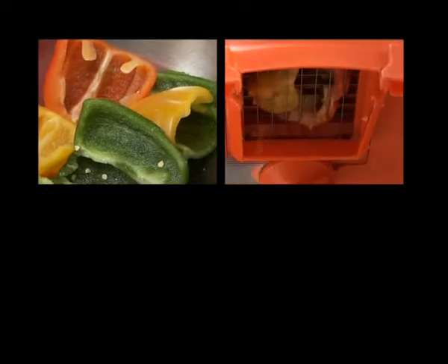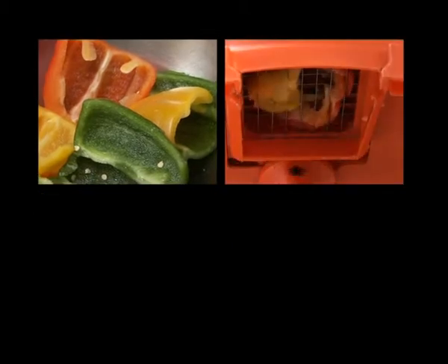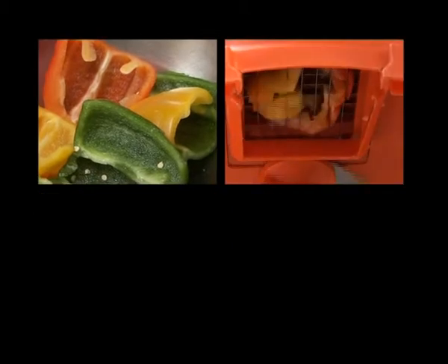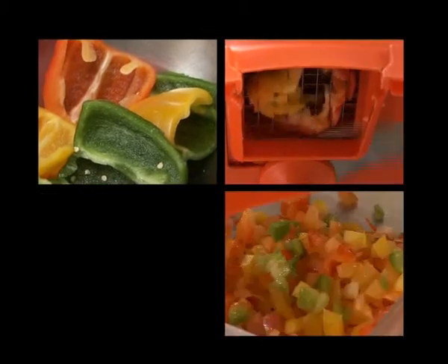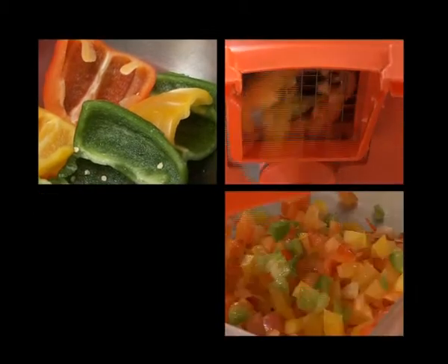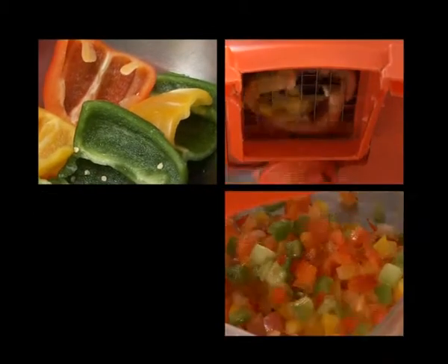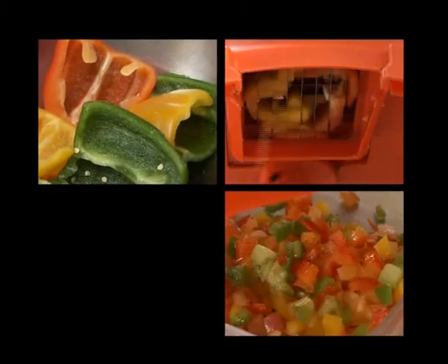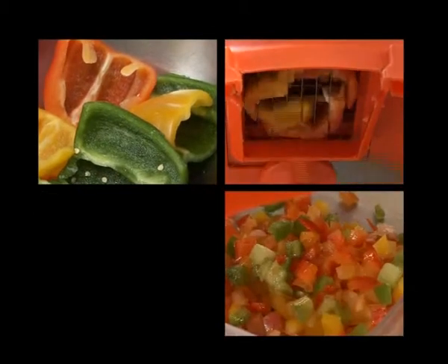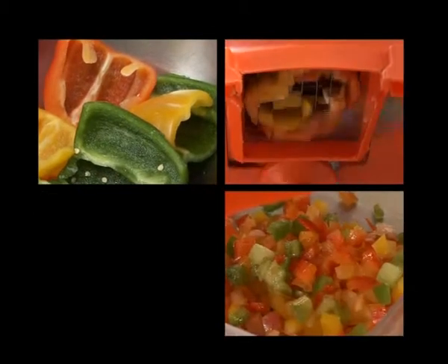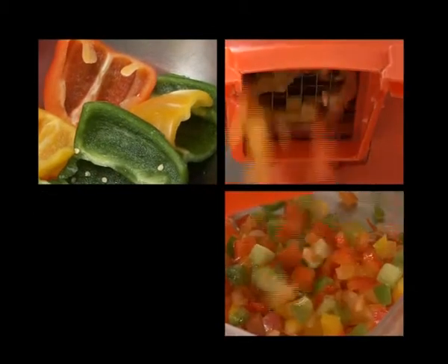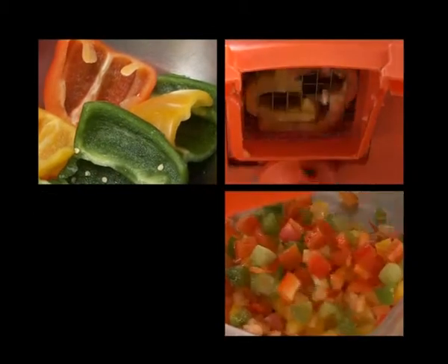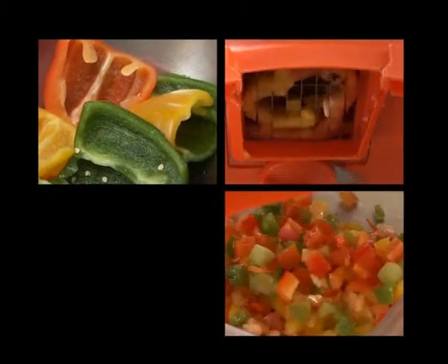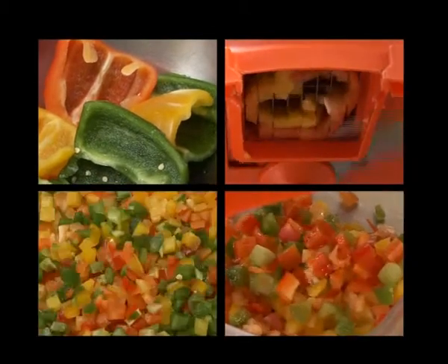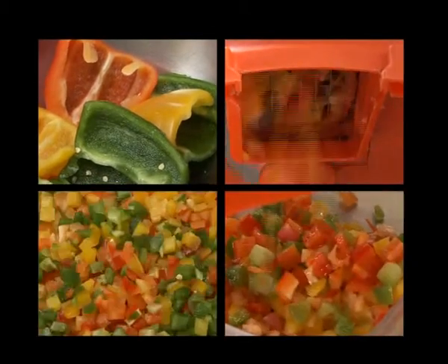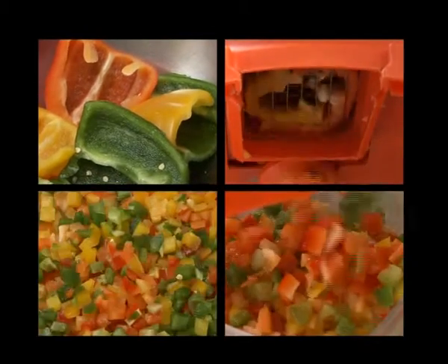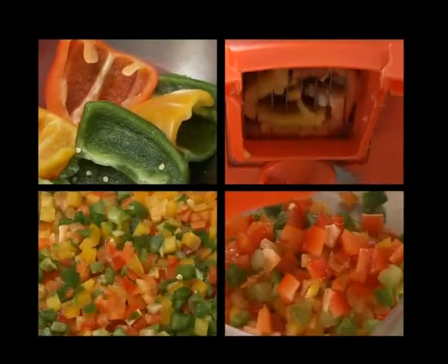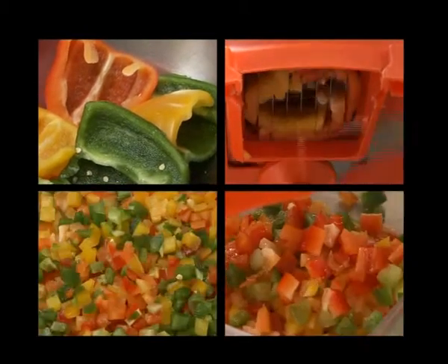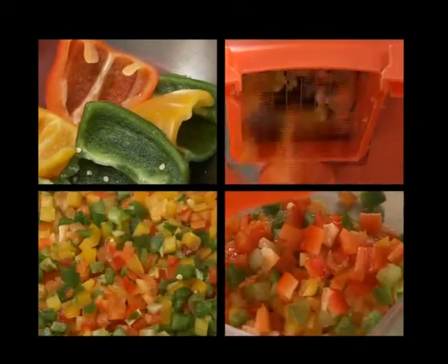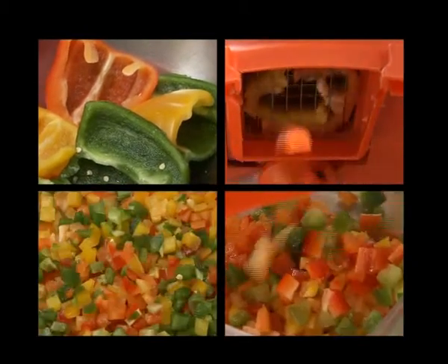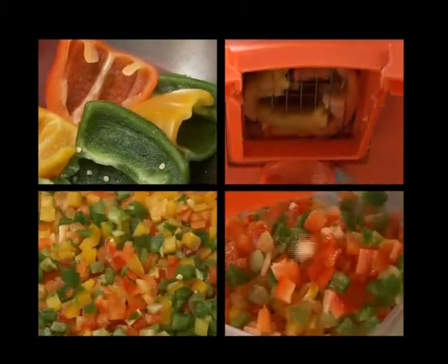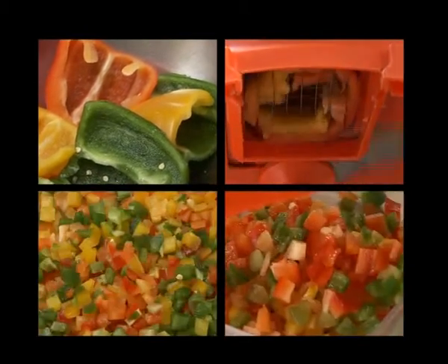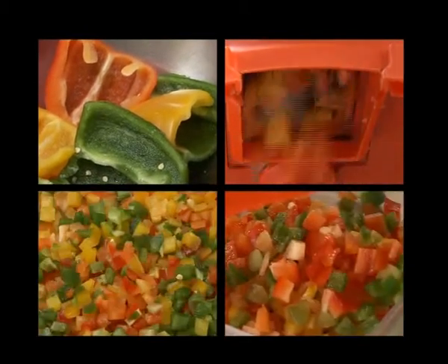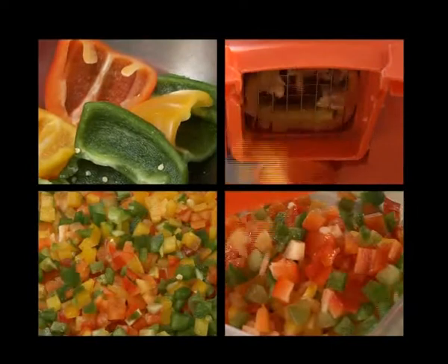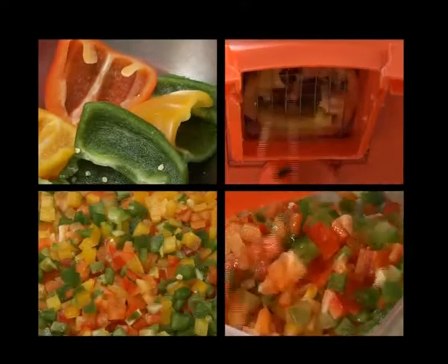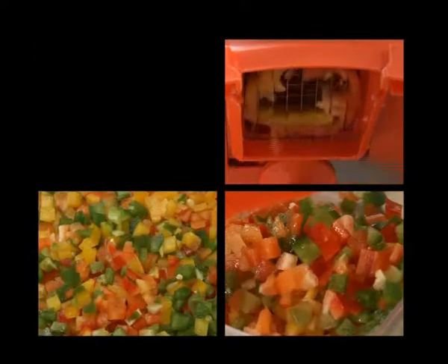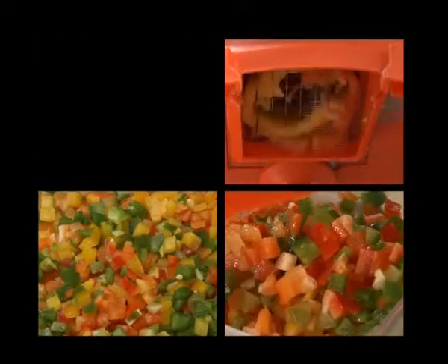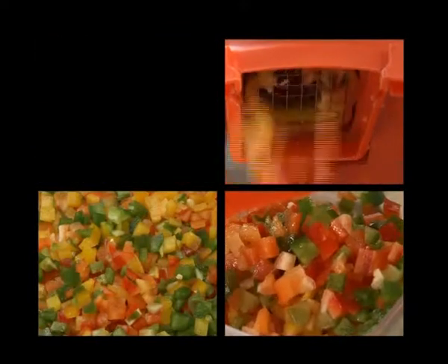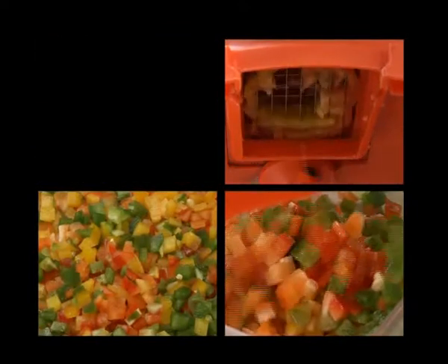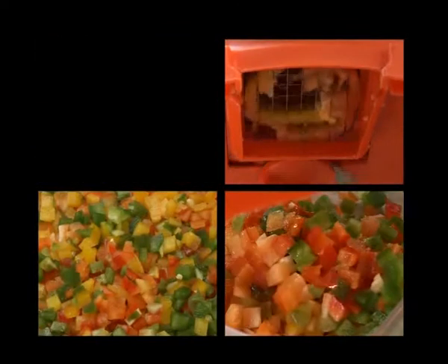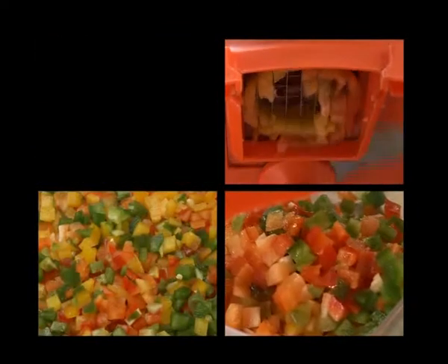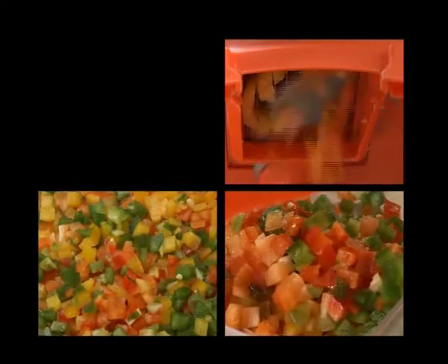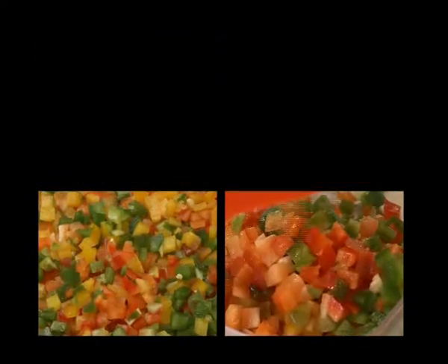The Dynacube is excellent for tomatoes, peppers, onions, some fruit, and some cooked meats.